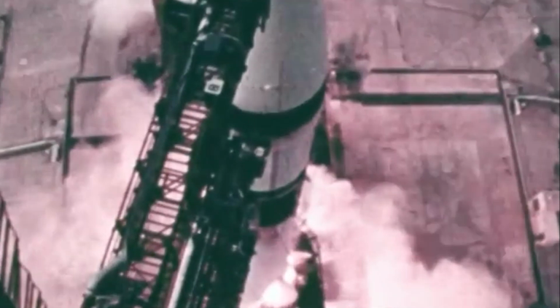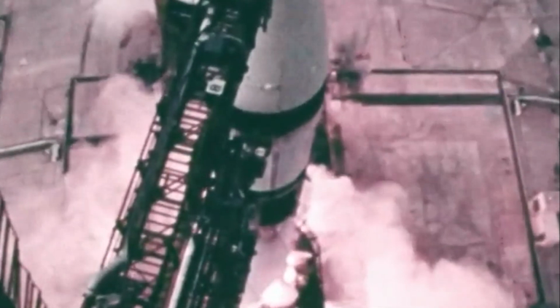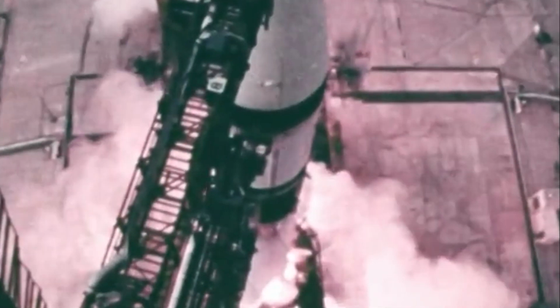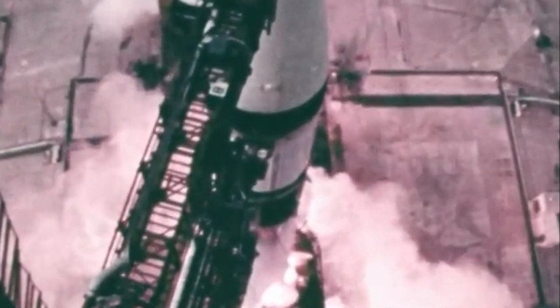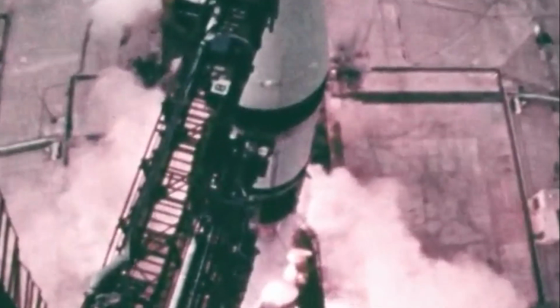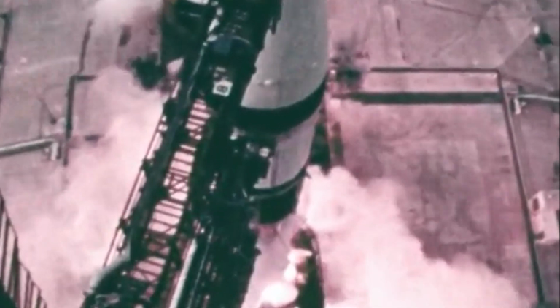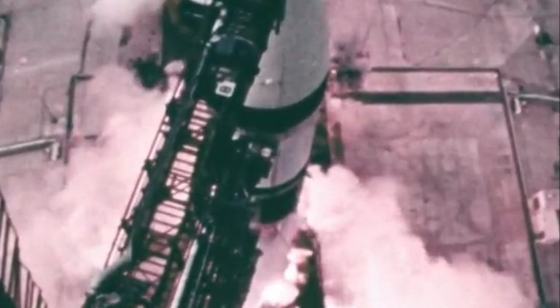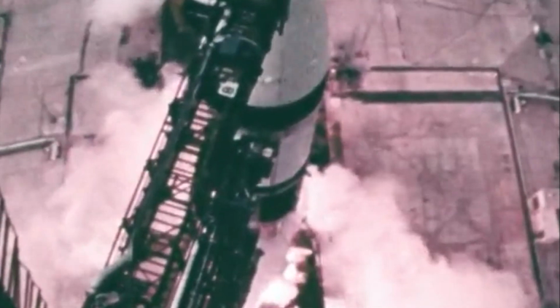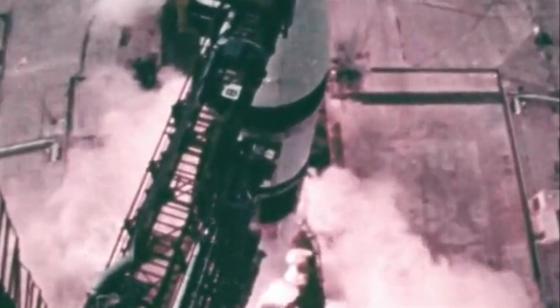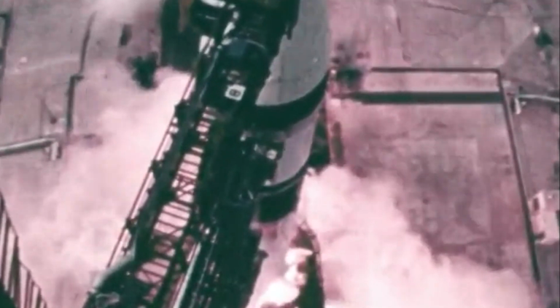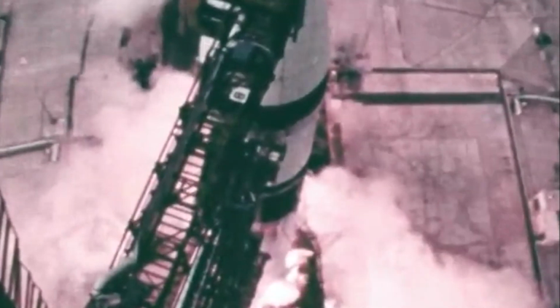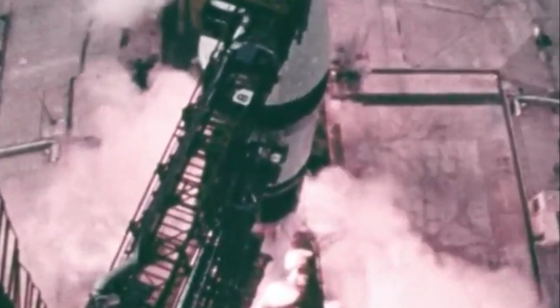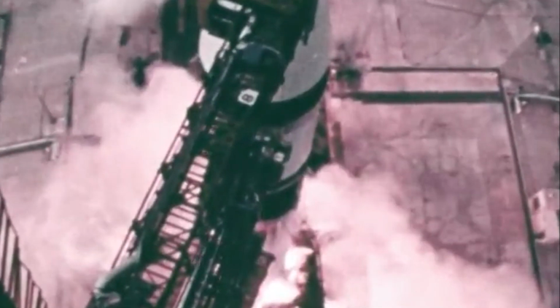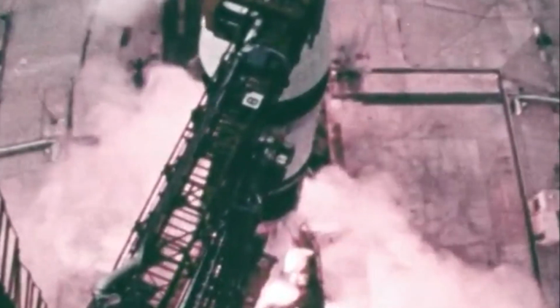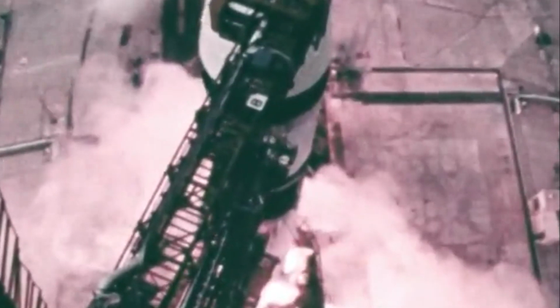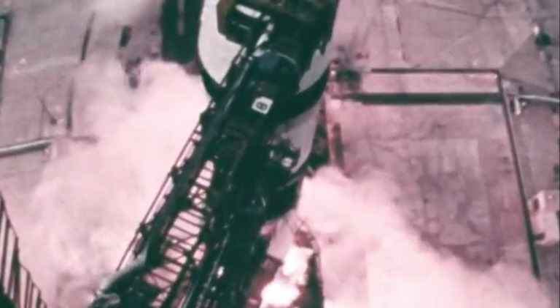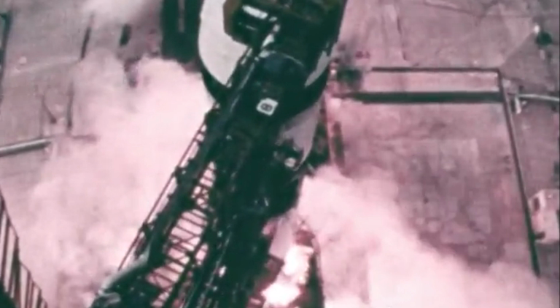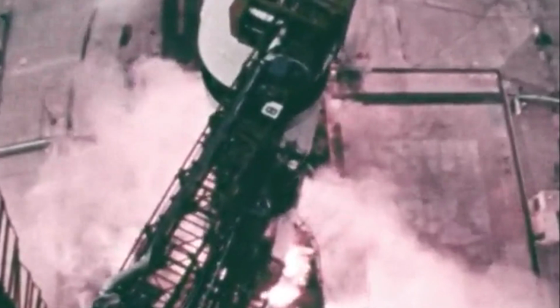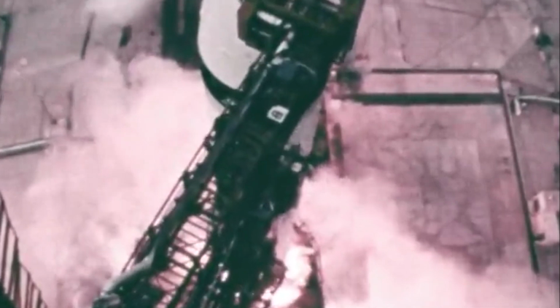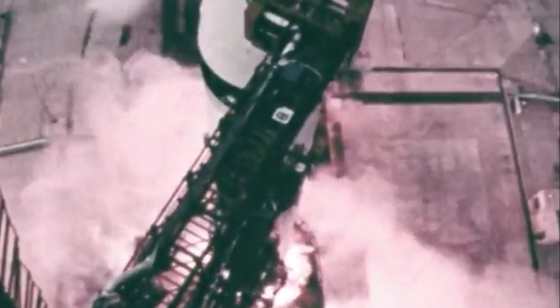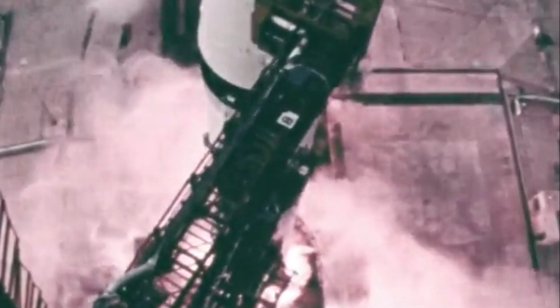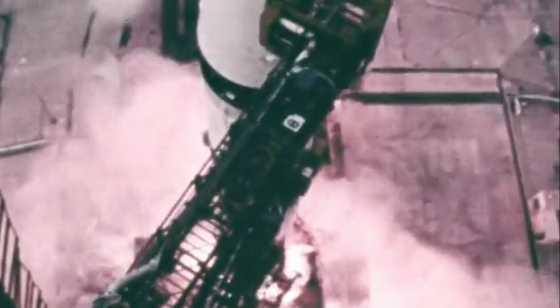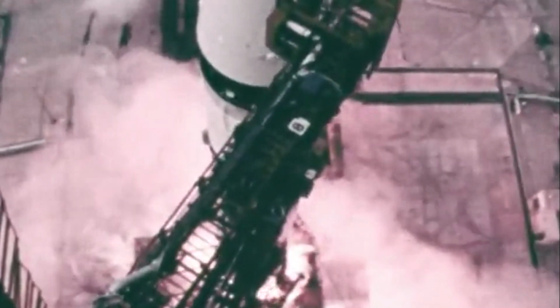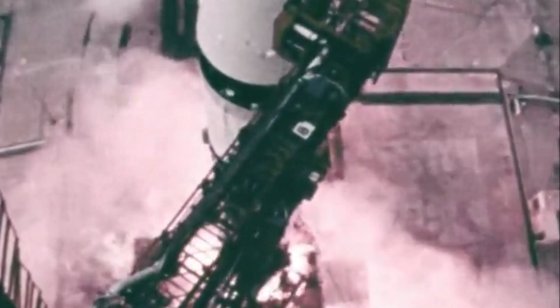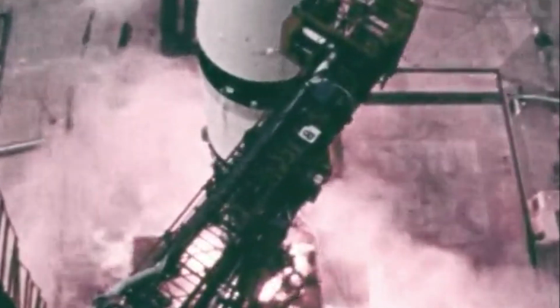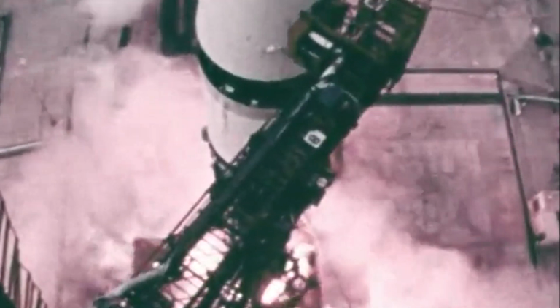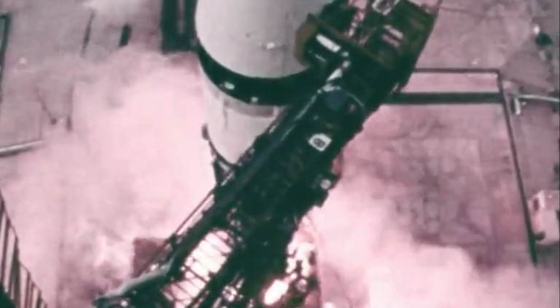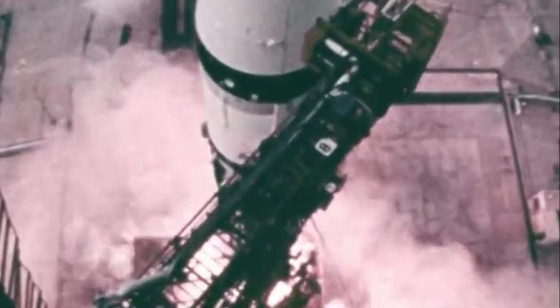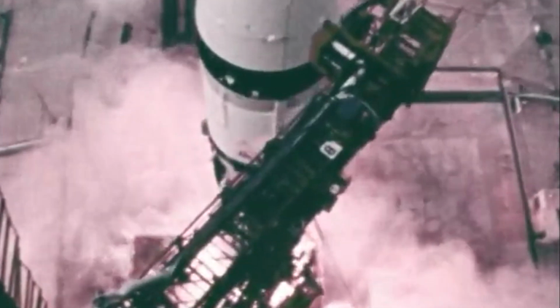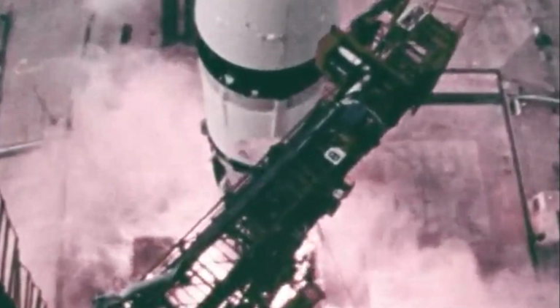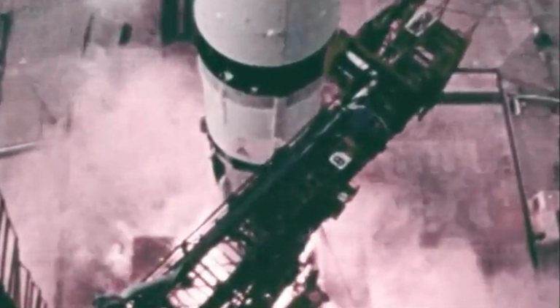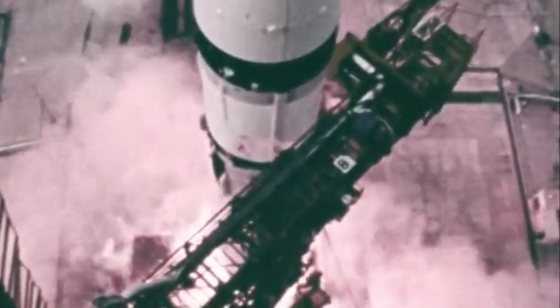Liftoff! The engines are building up to 1.6 million pounds of thrust. The Skylab is moving slowly off the pad. It's cleared the tower.